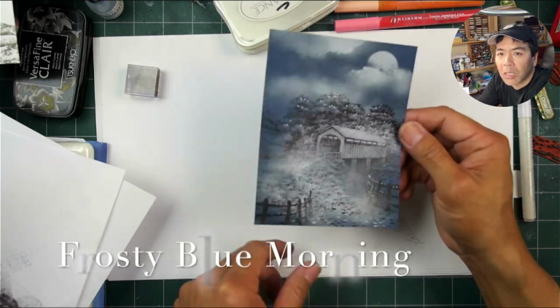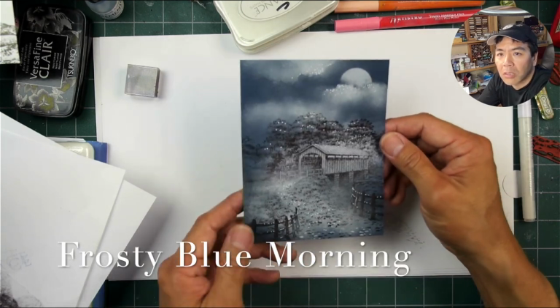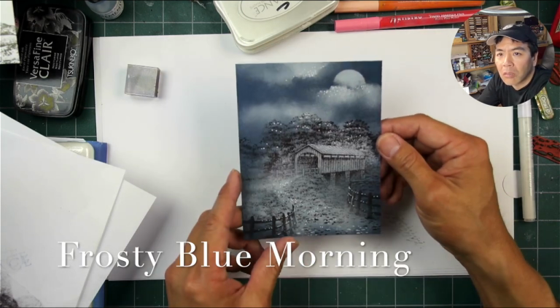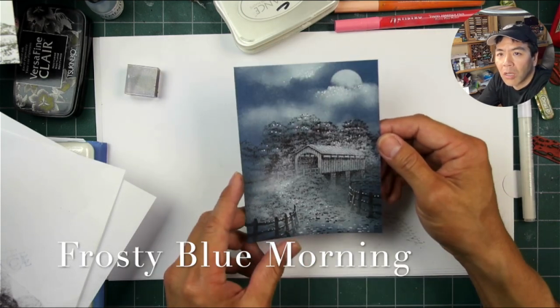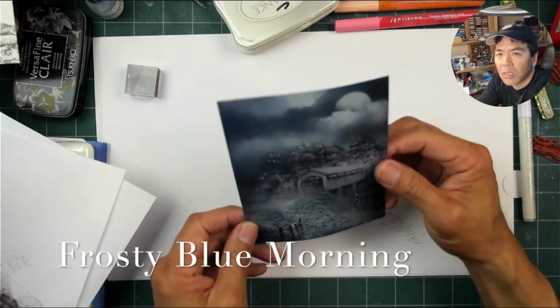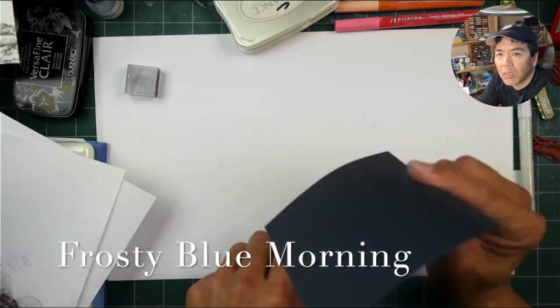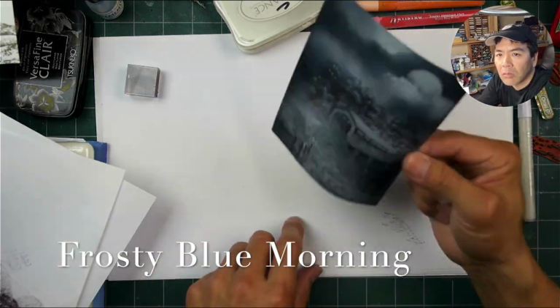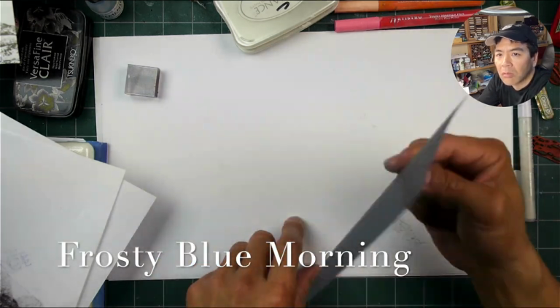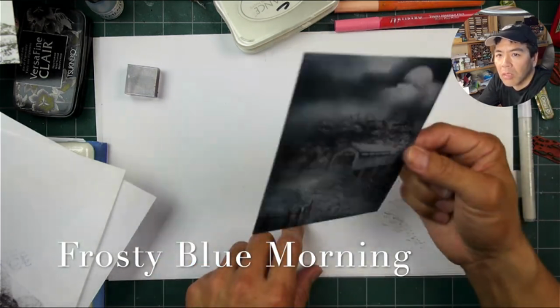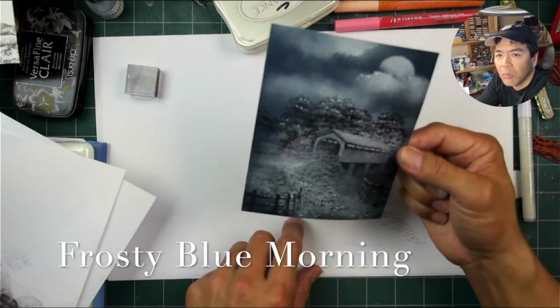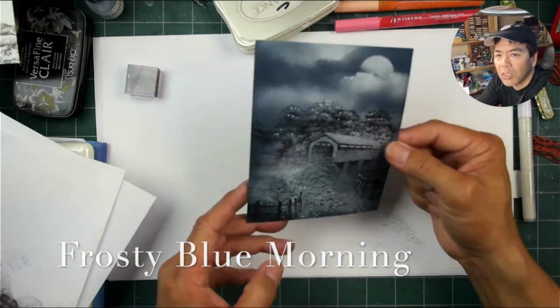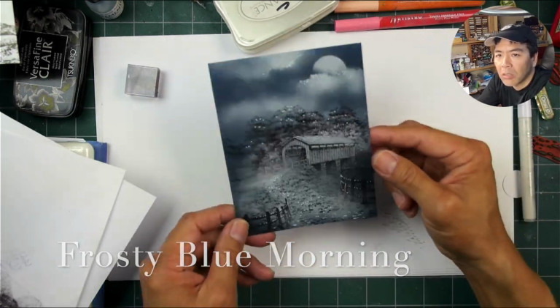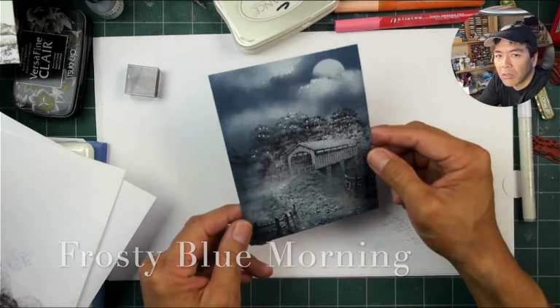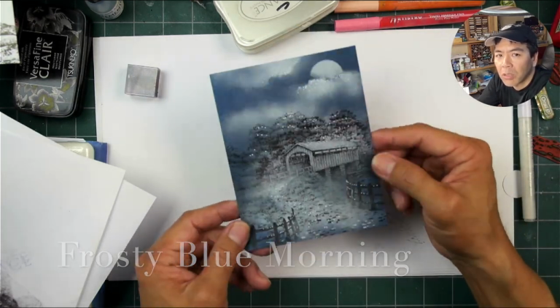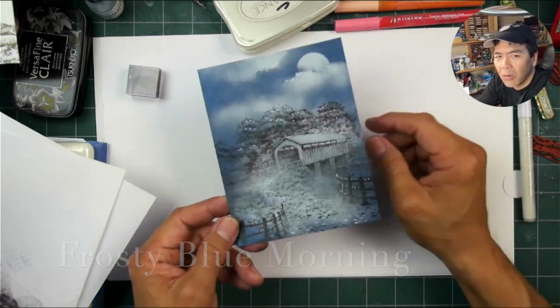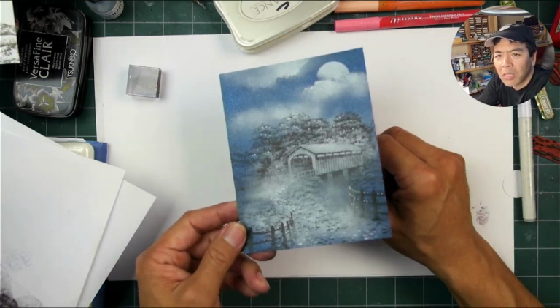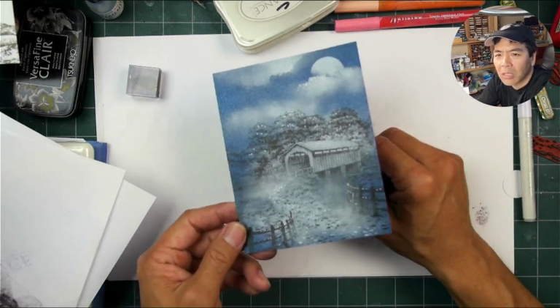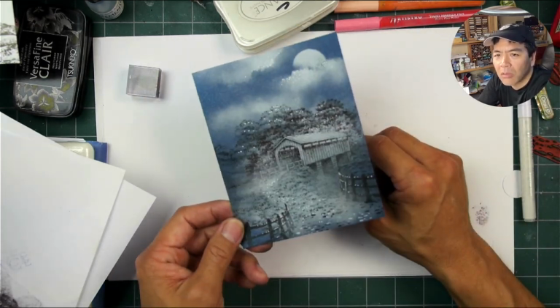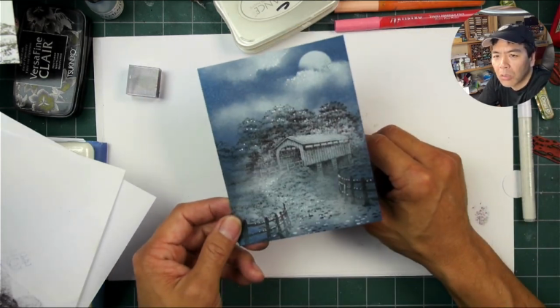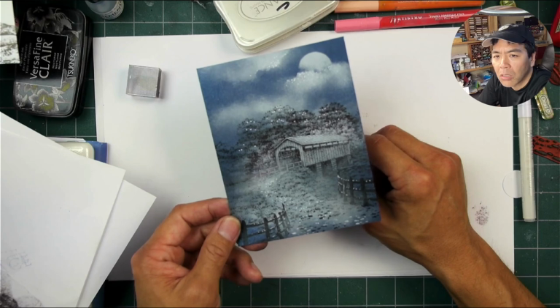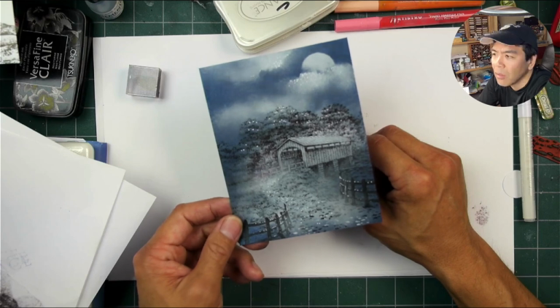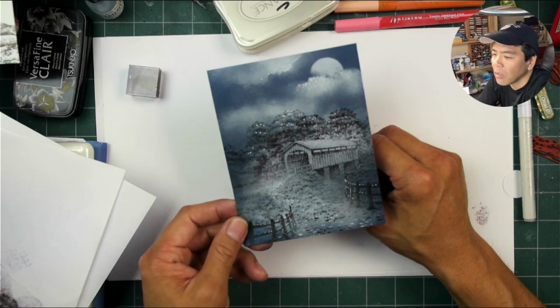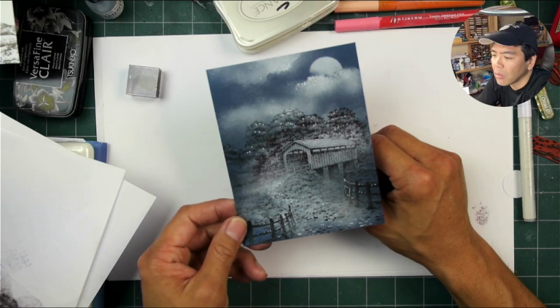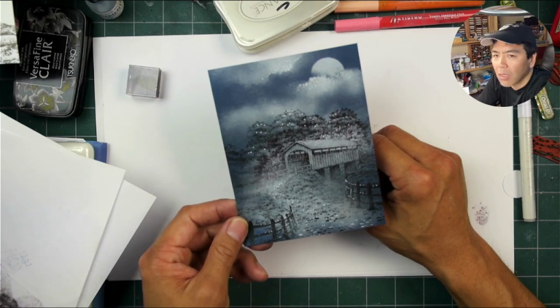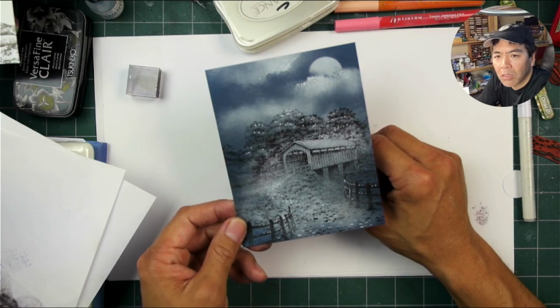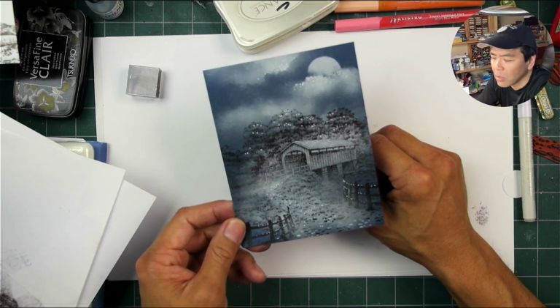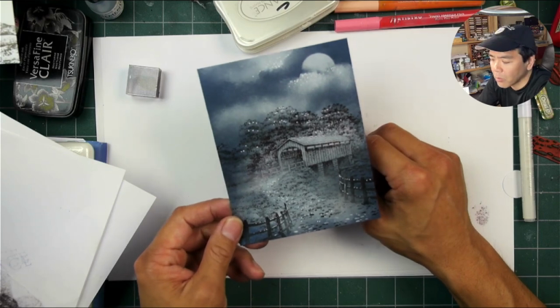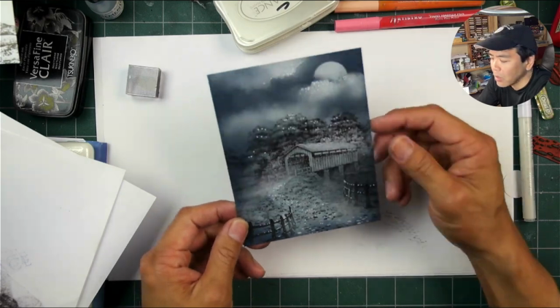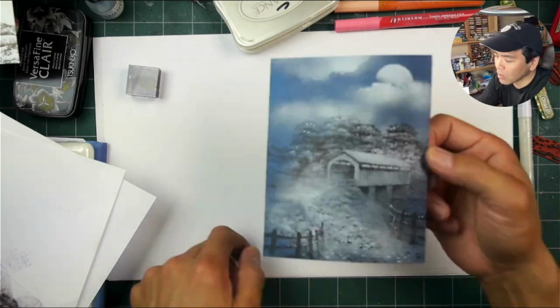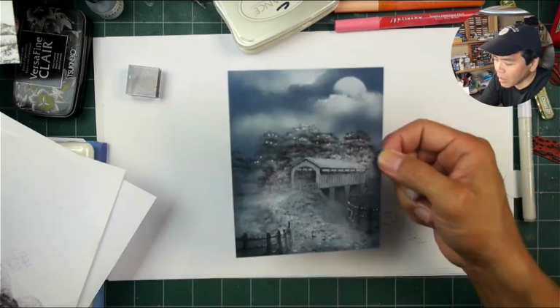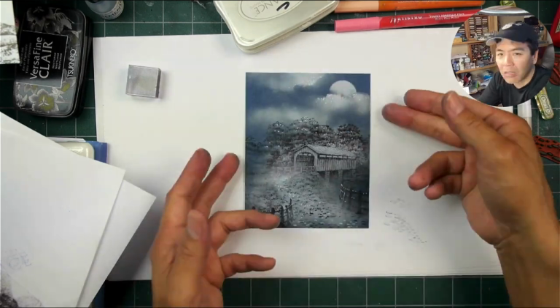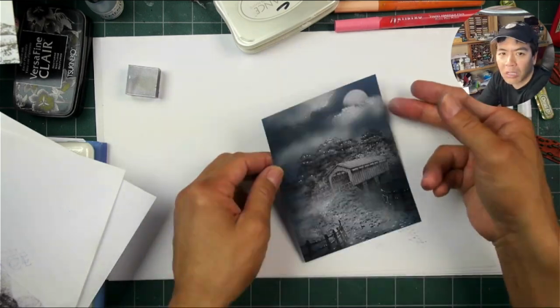The viewers of this card called it 'Frosty Blue Morning.'